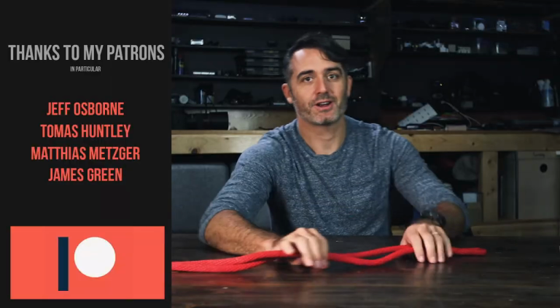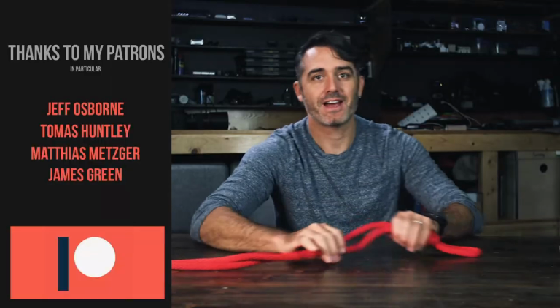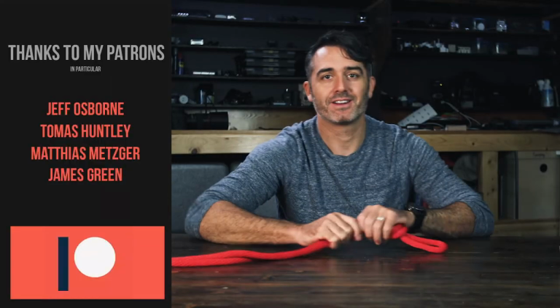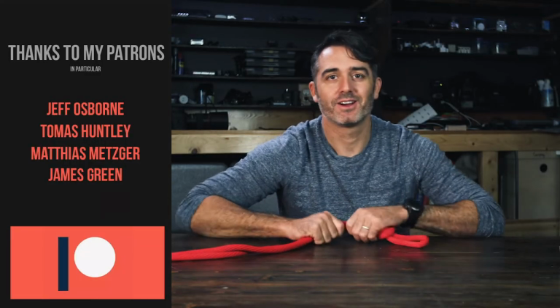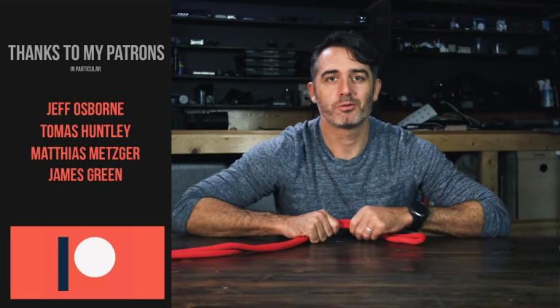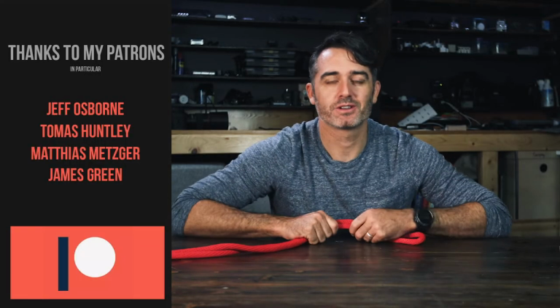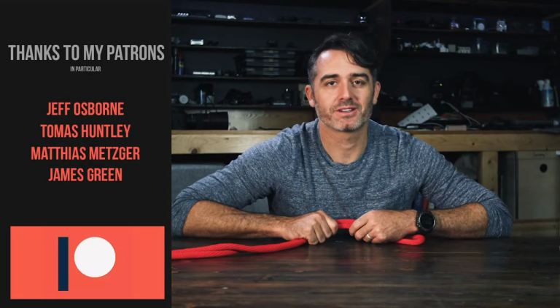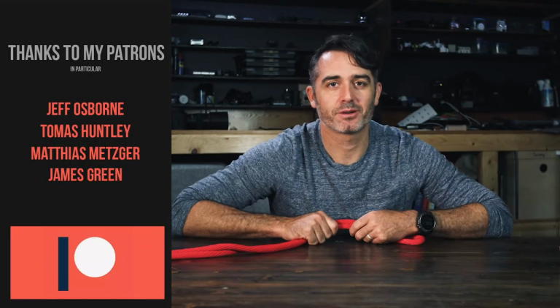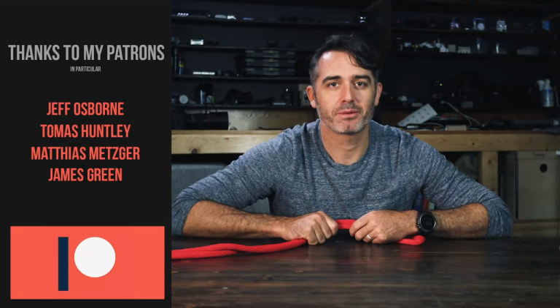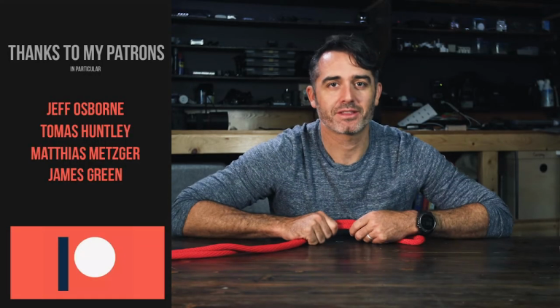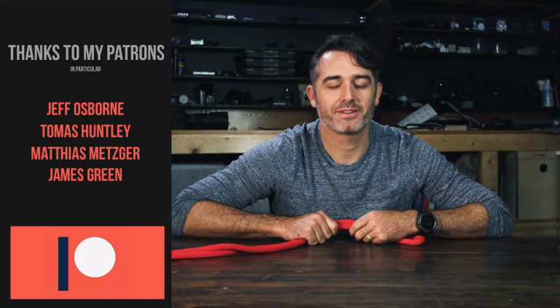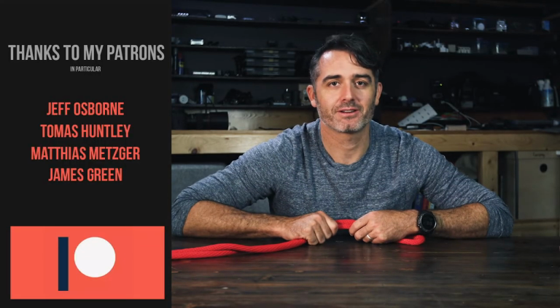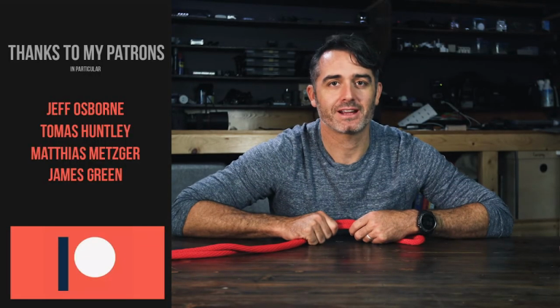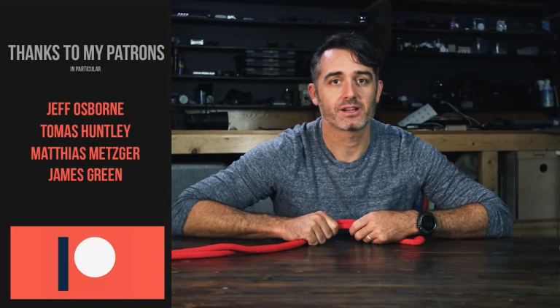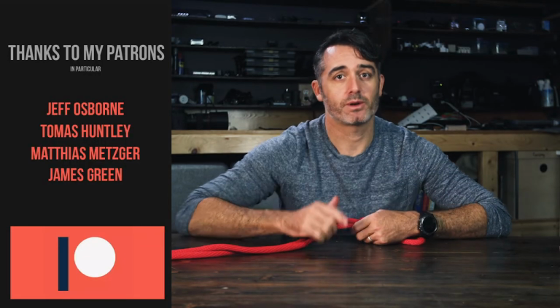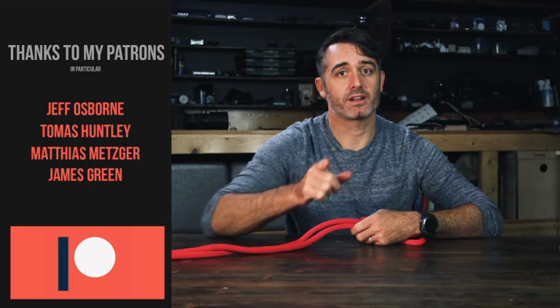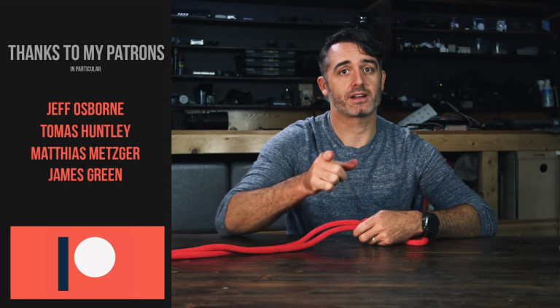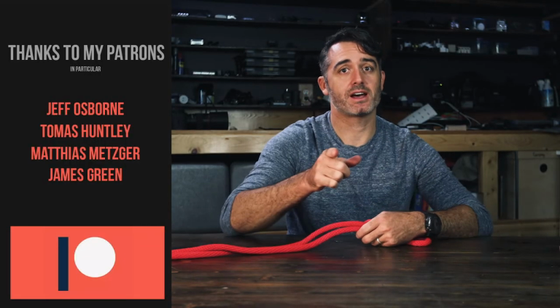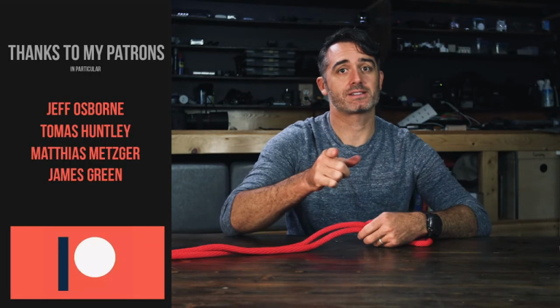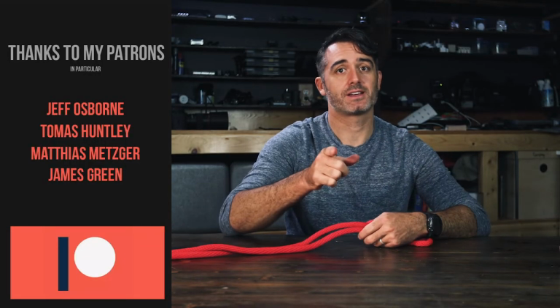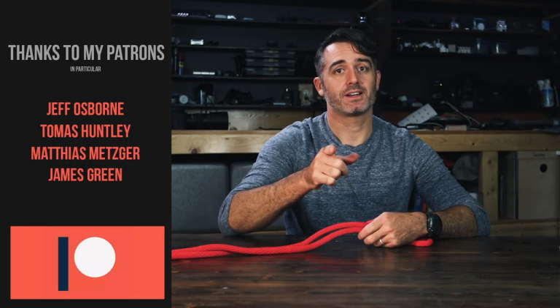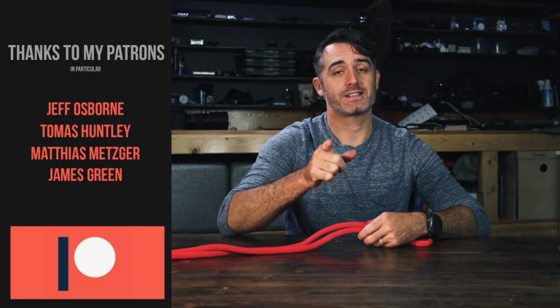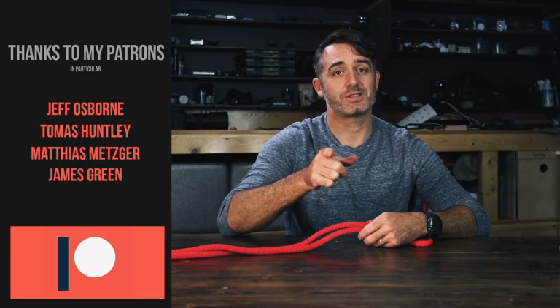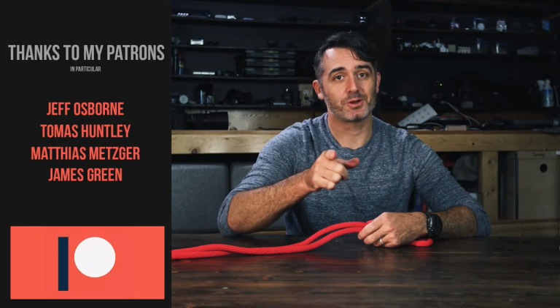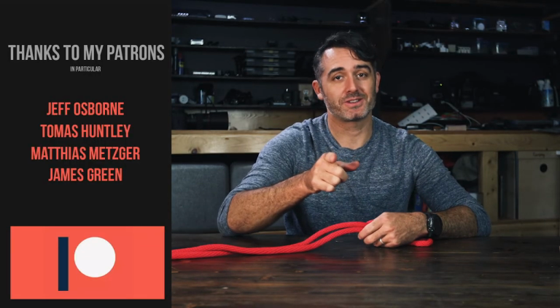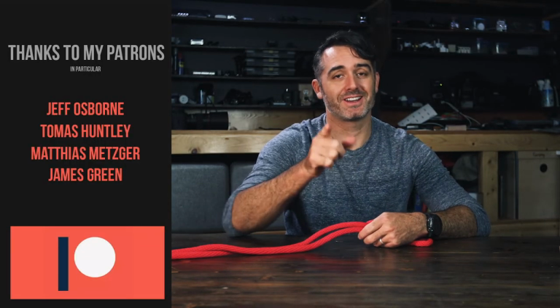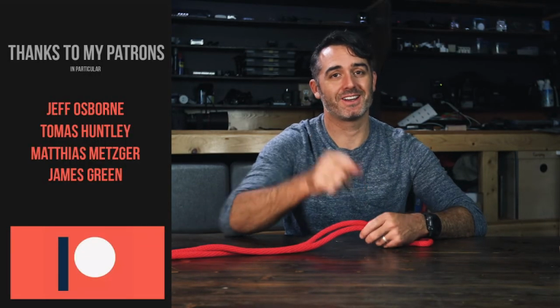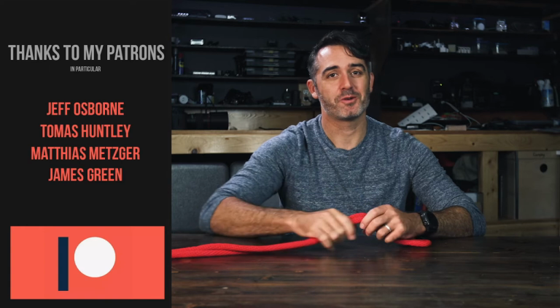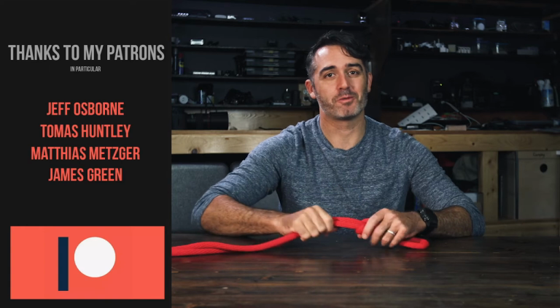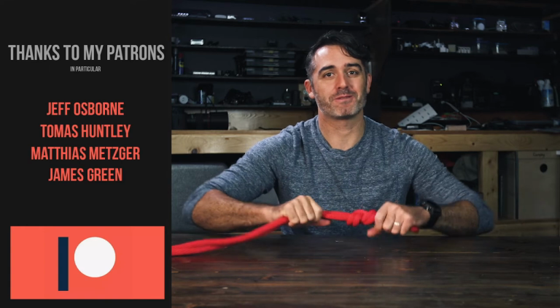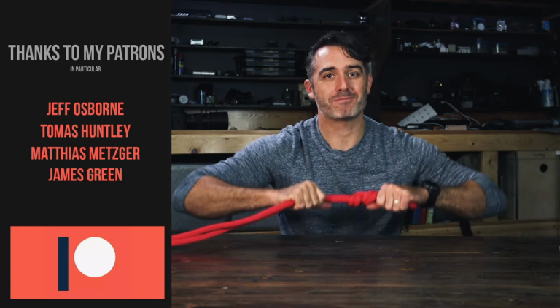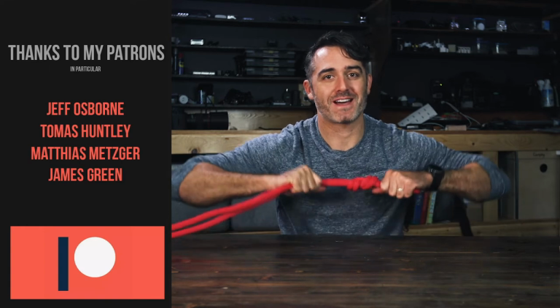So there you have it — hope you learned a little bit about the figure eight. We have a lot of knots, stay tuned, we'll be right back.